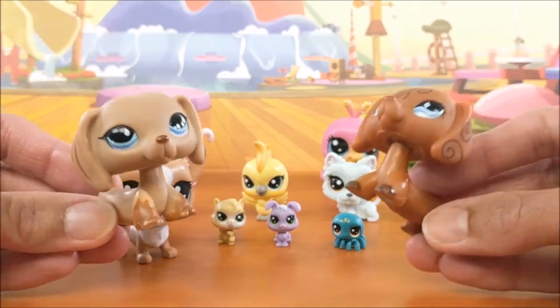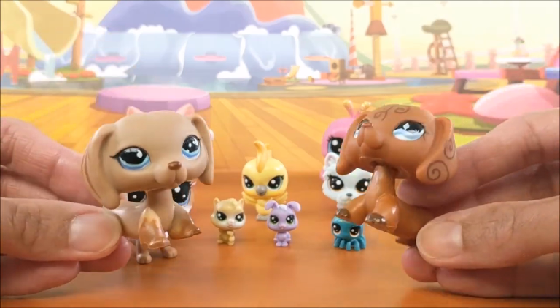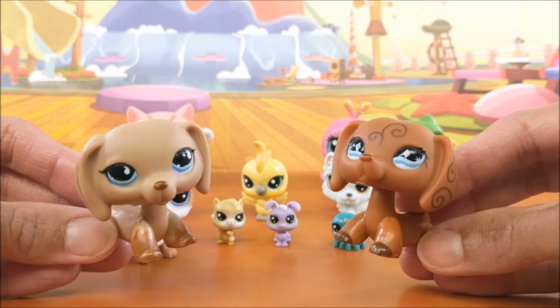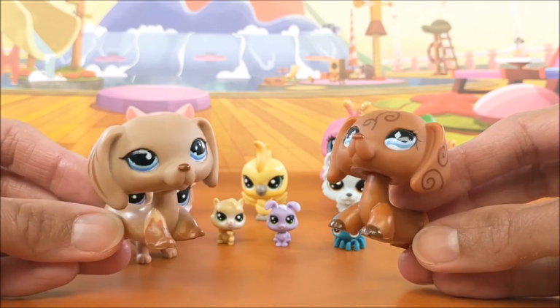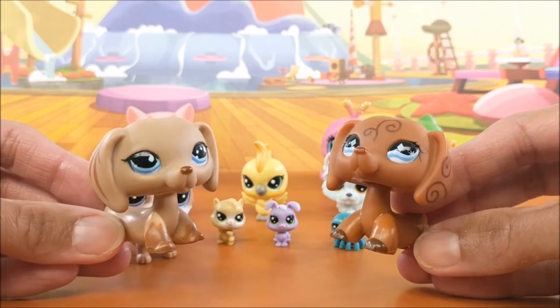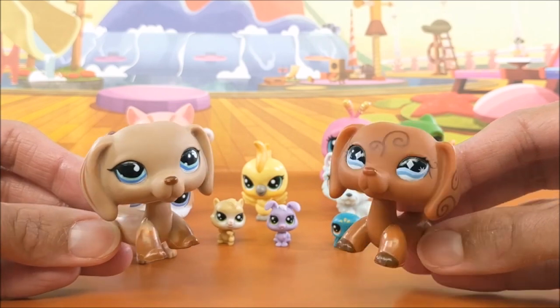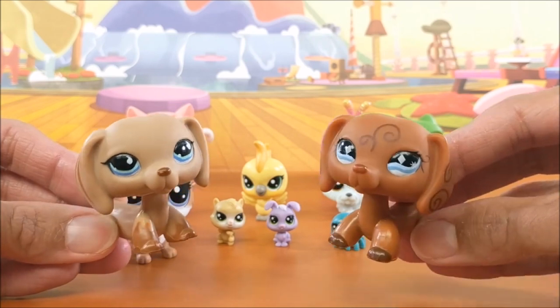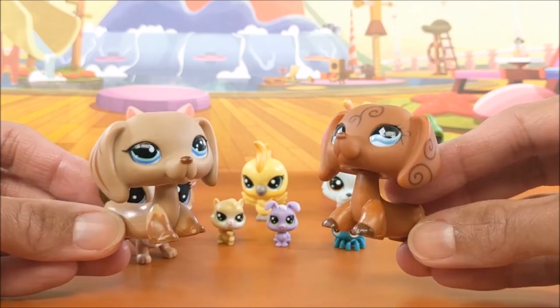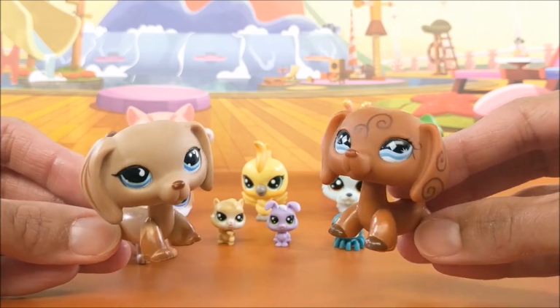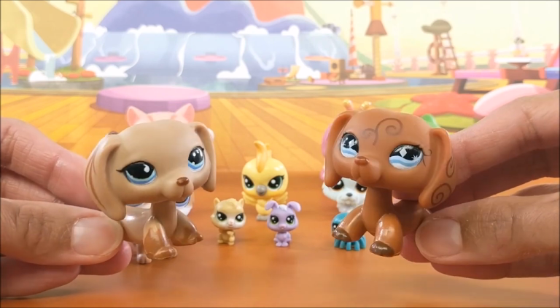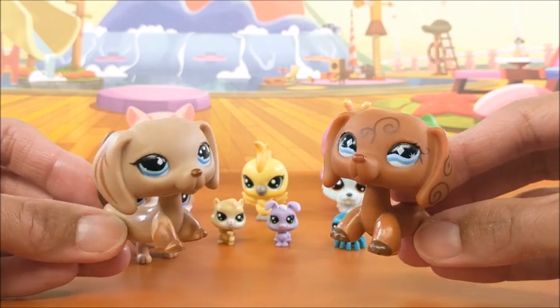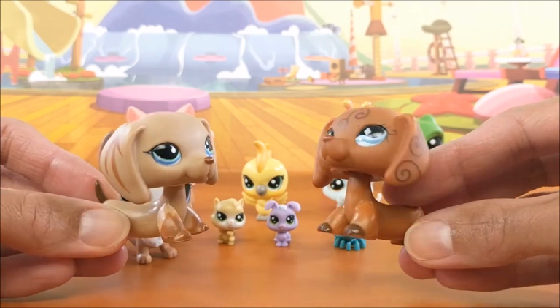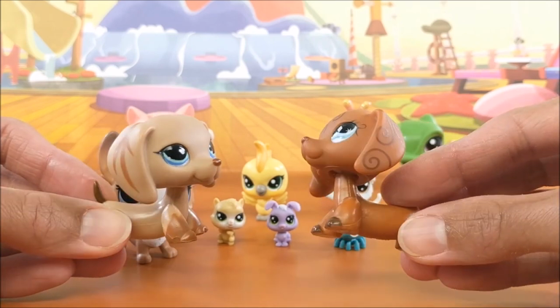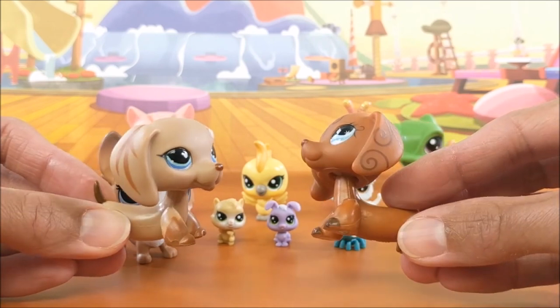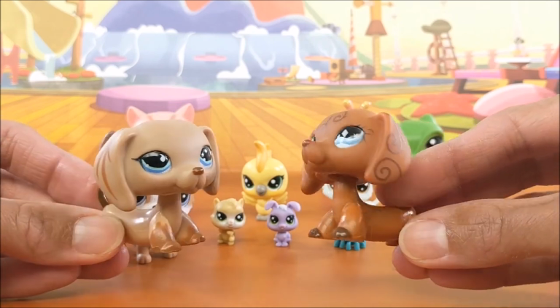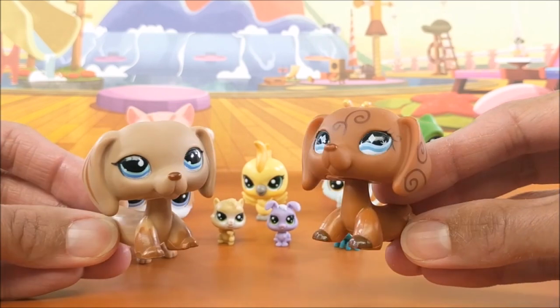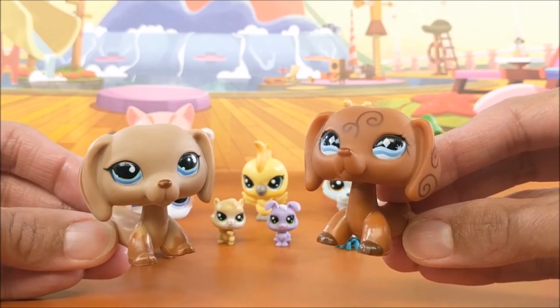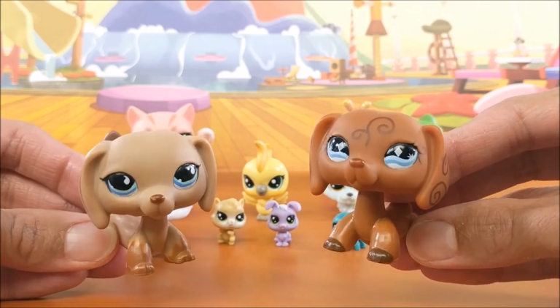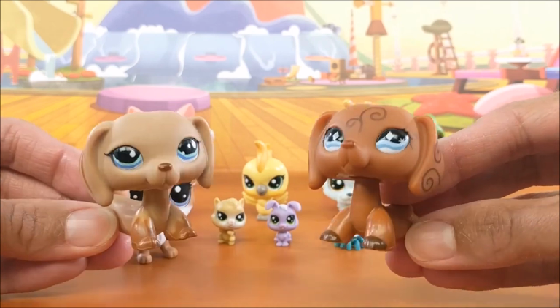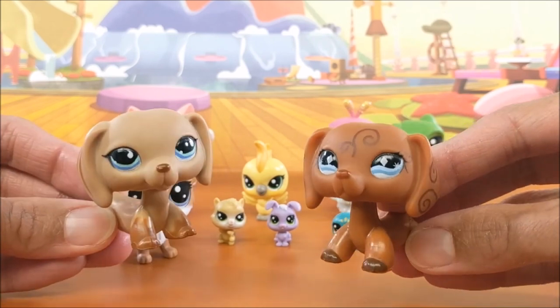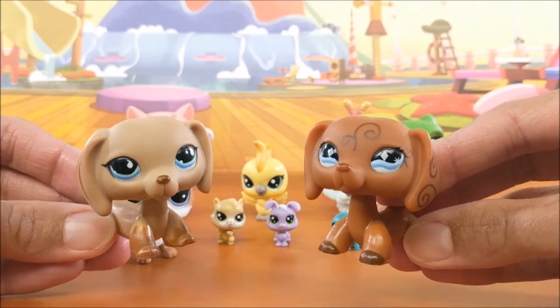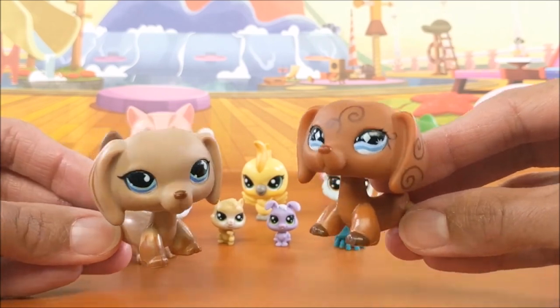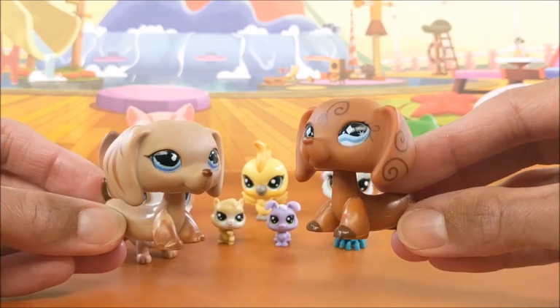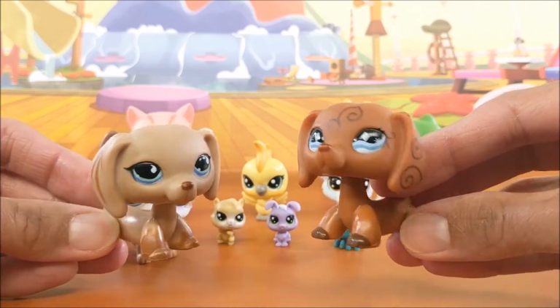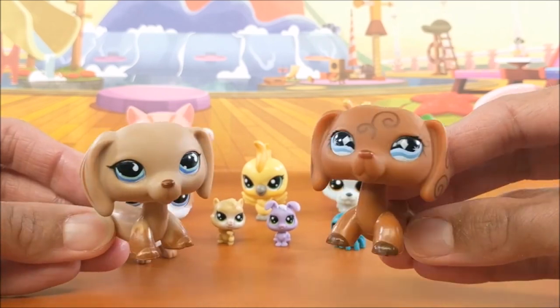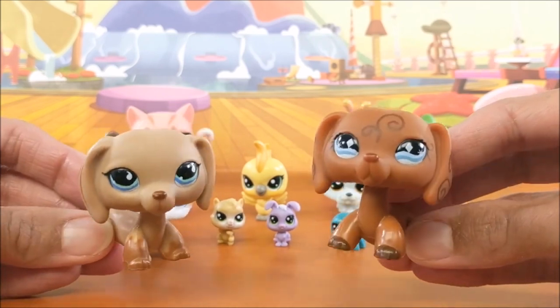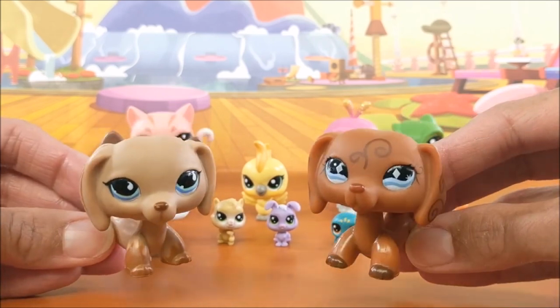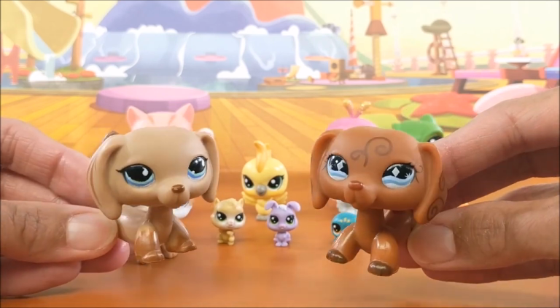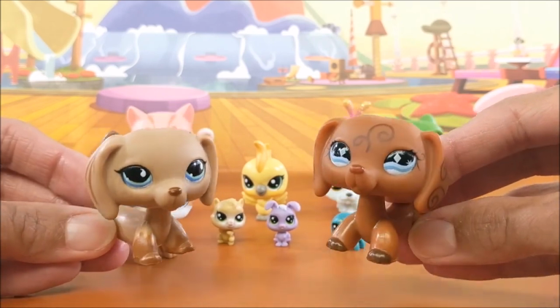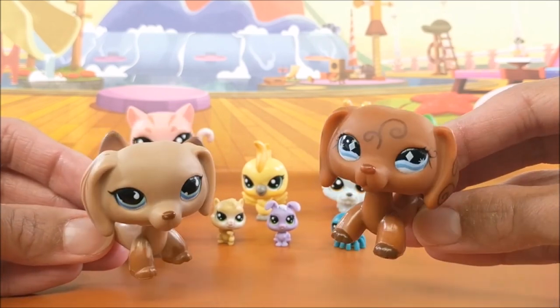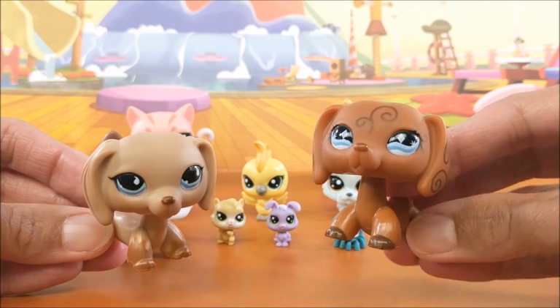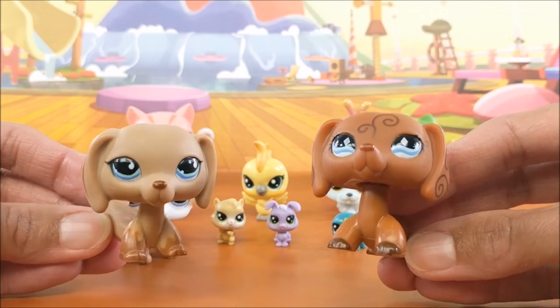Speaking of Dachshunds, one of the things I love about LPS is how they can take two pets and yet make them look so incredibly different.